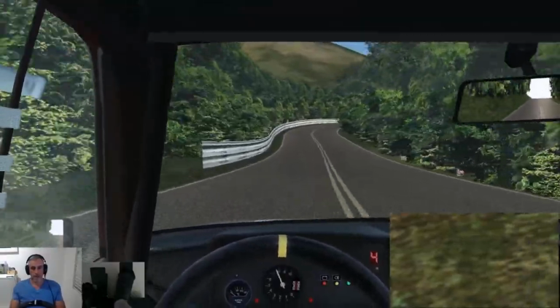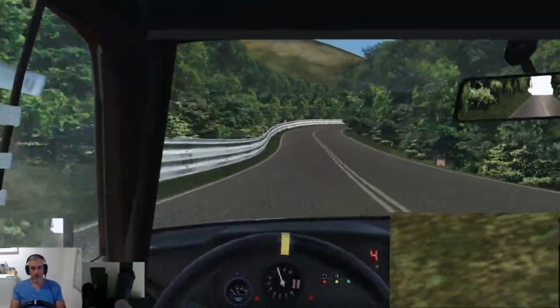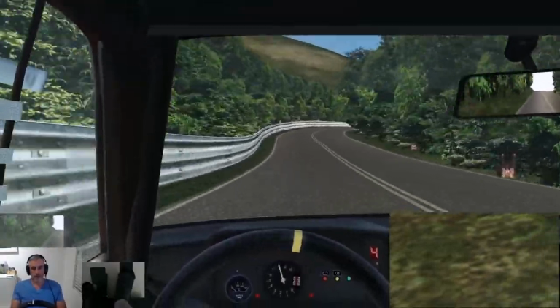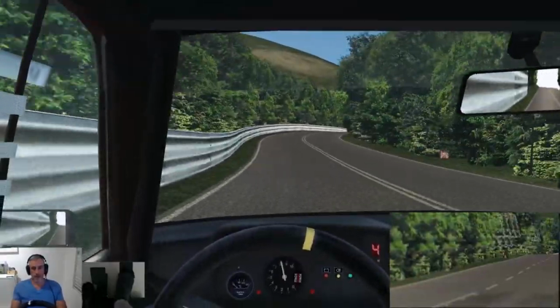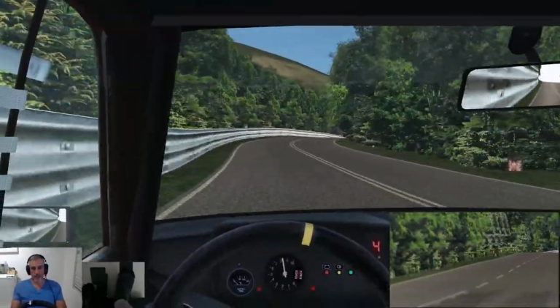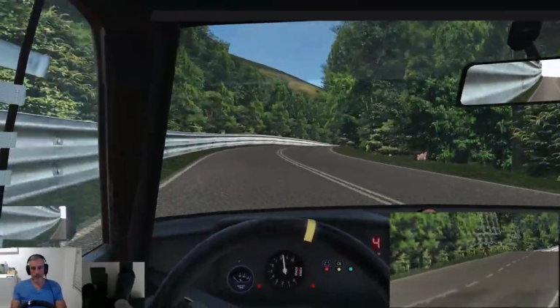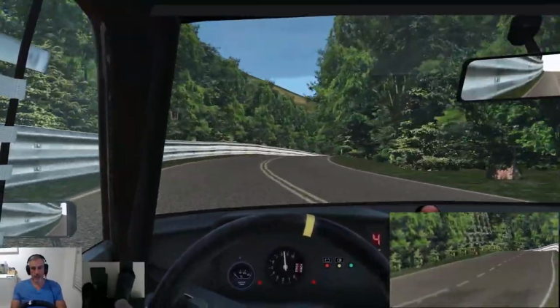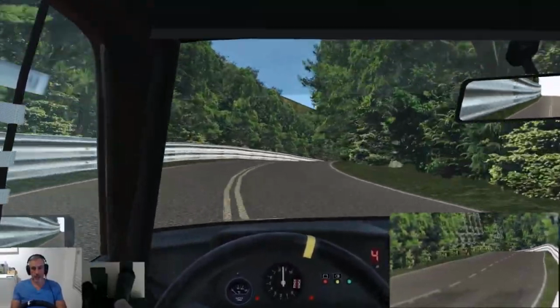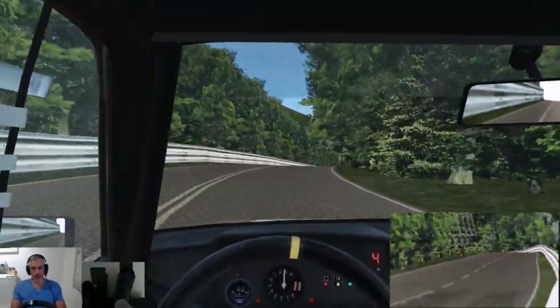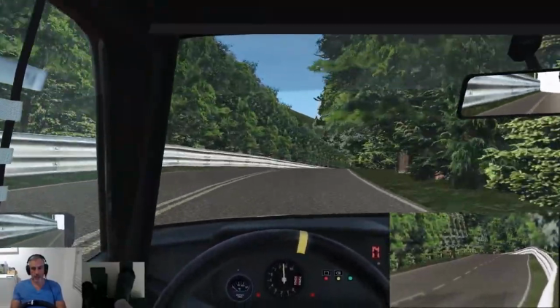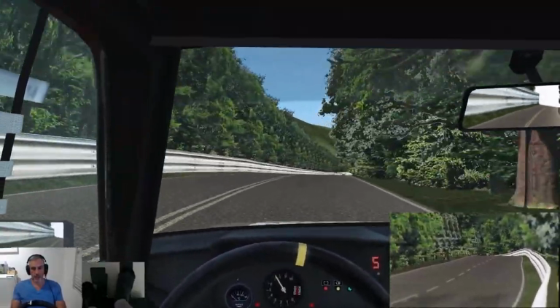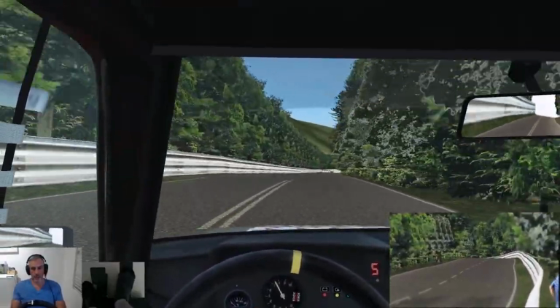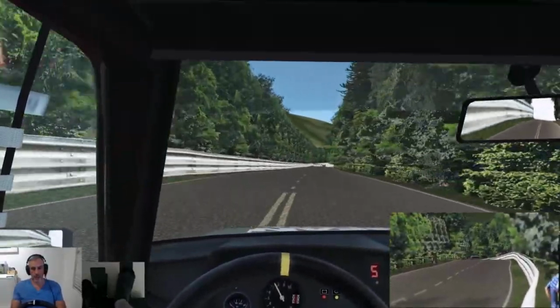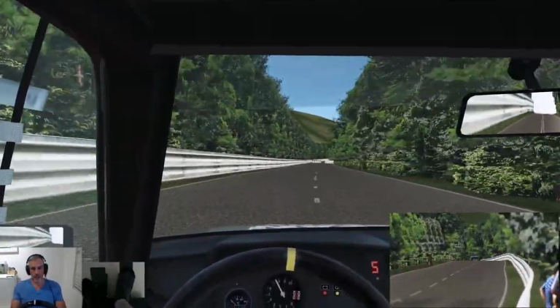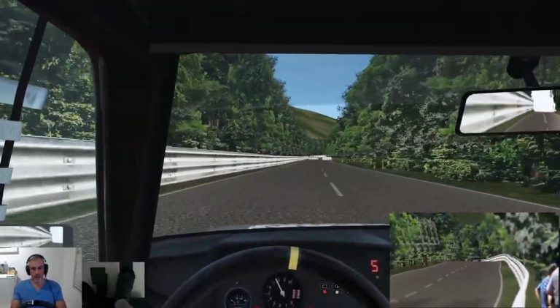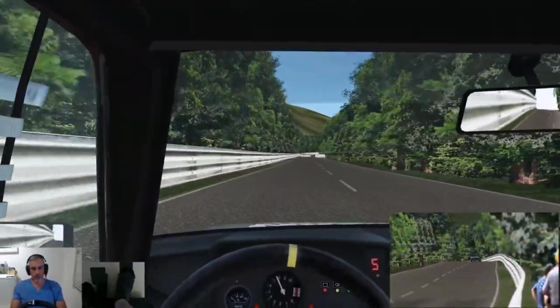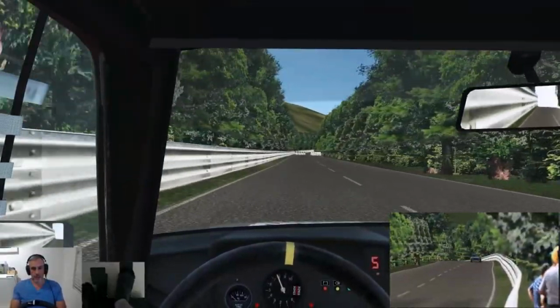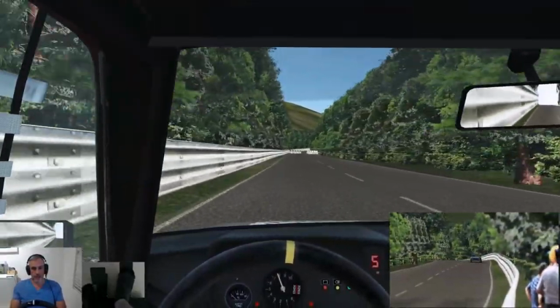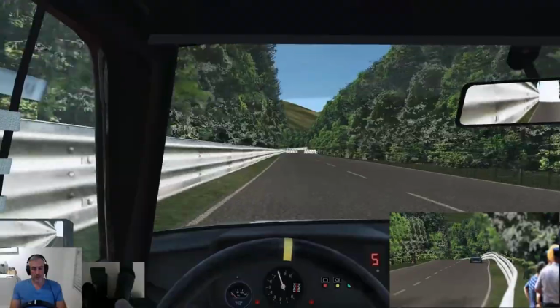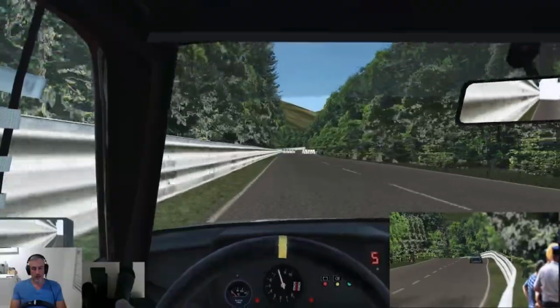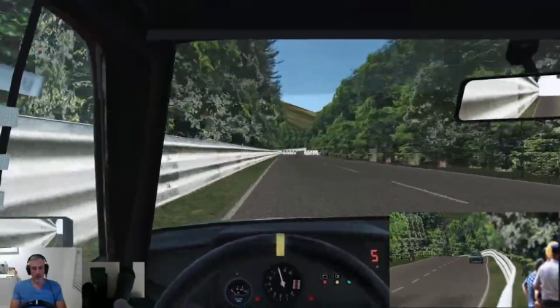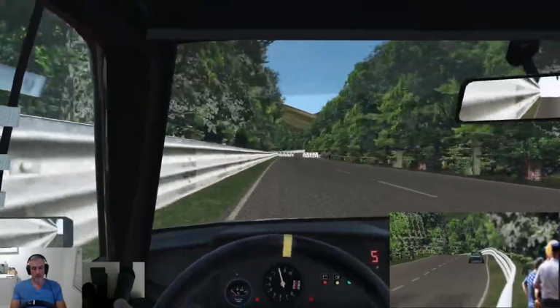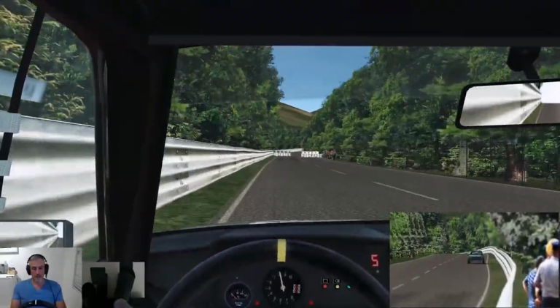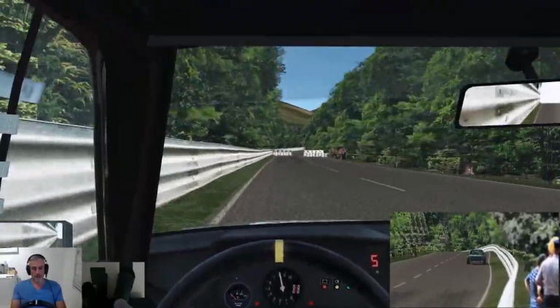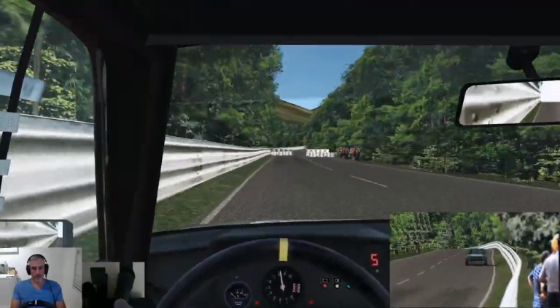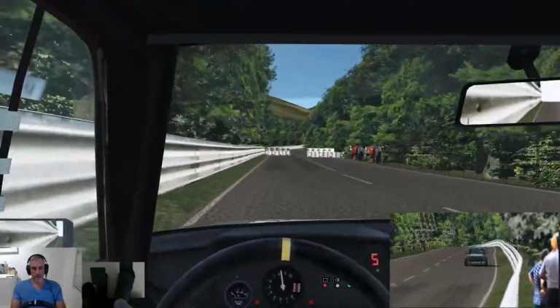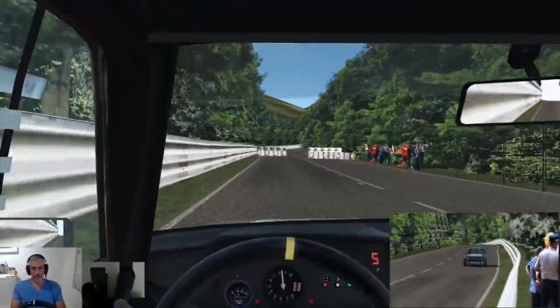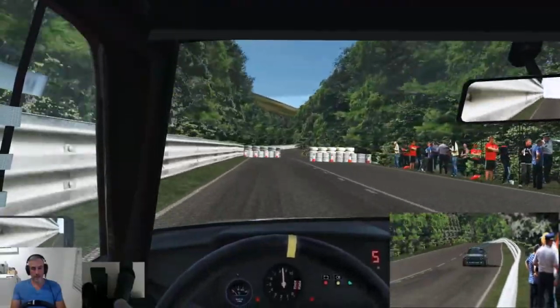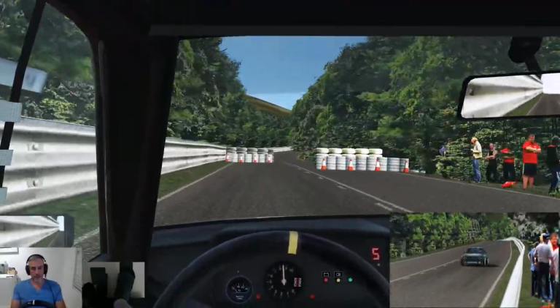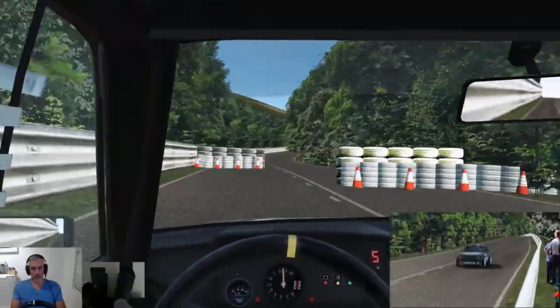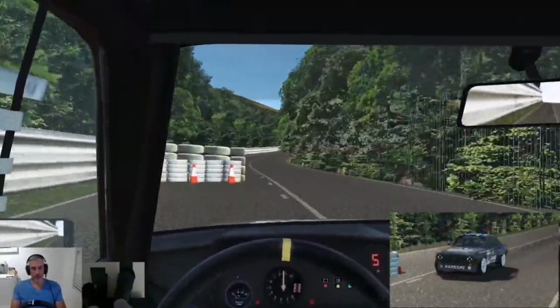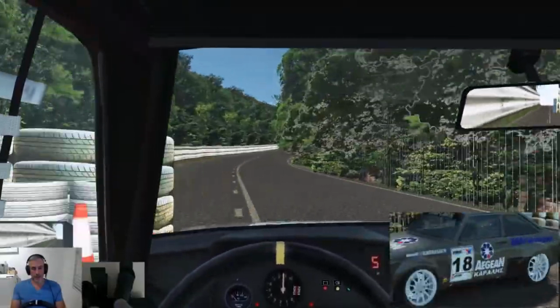So there's a speed check chicane just around this corner — try and thread it without lifting off.